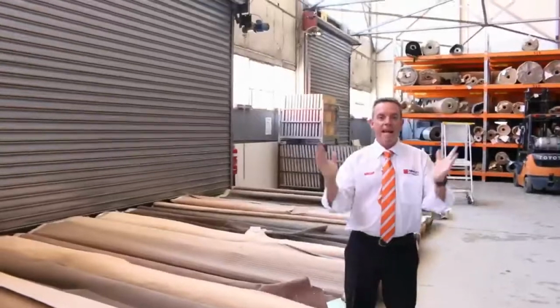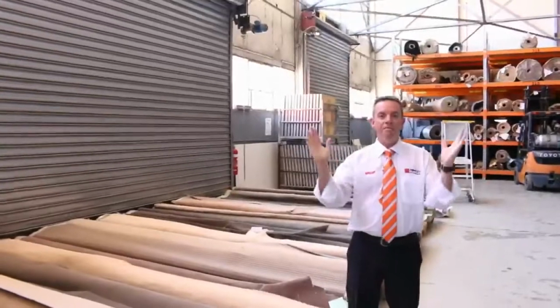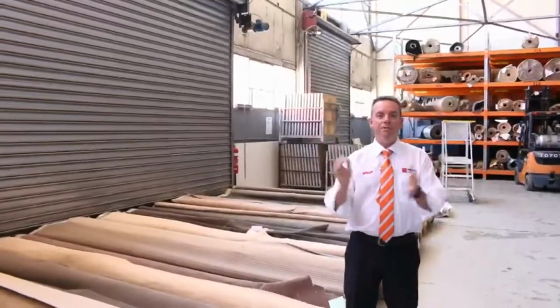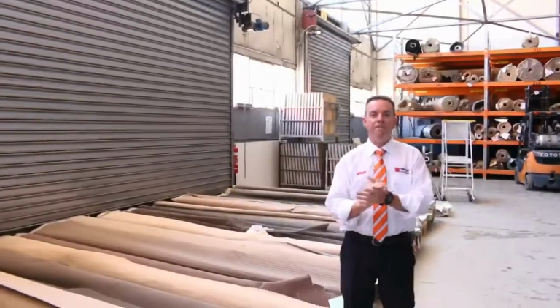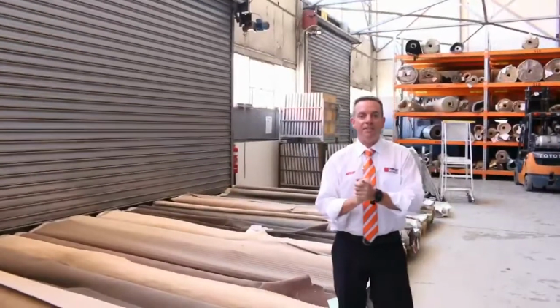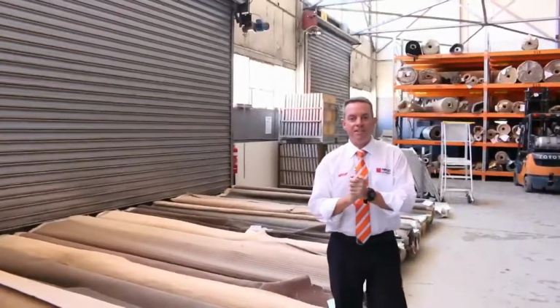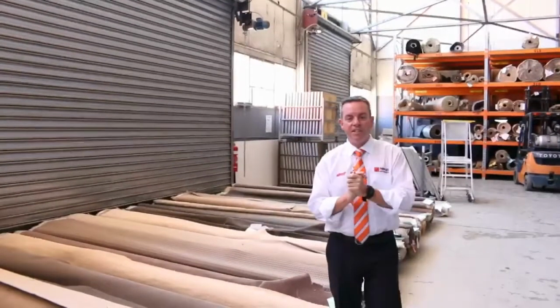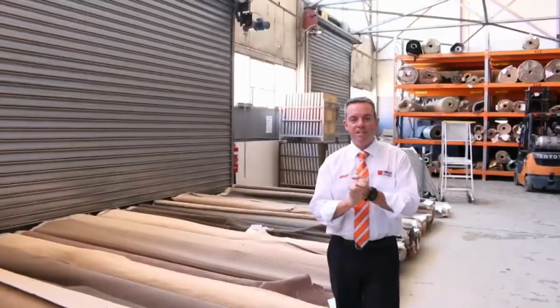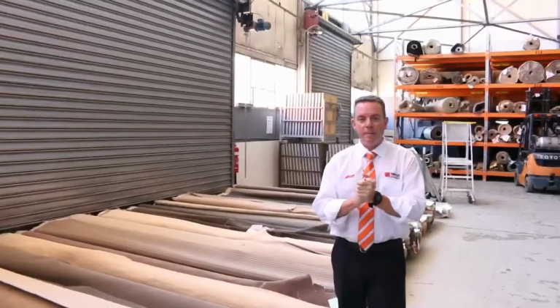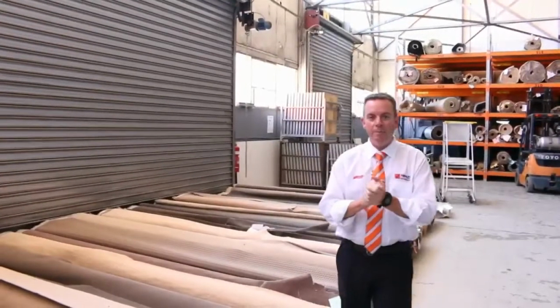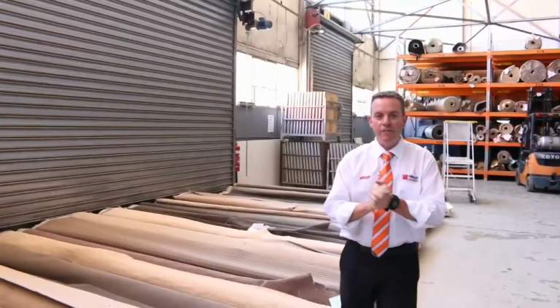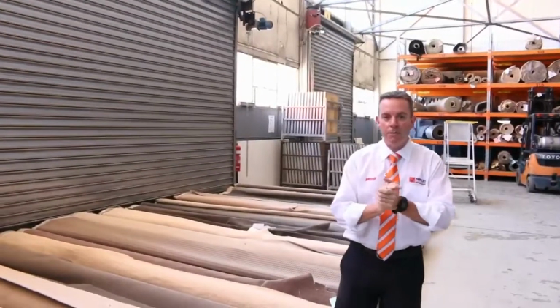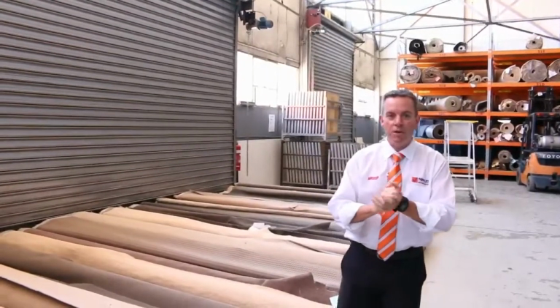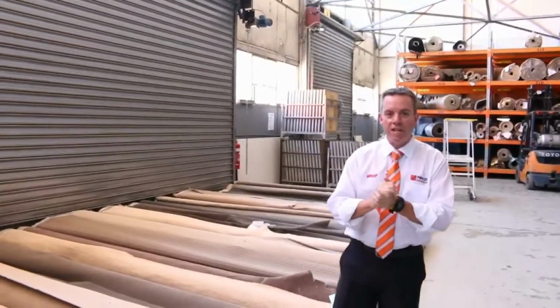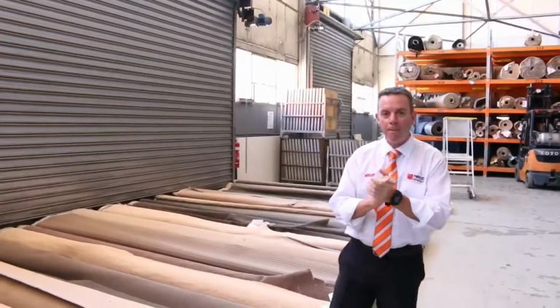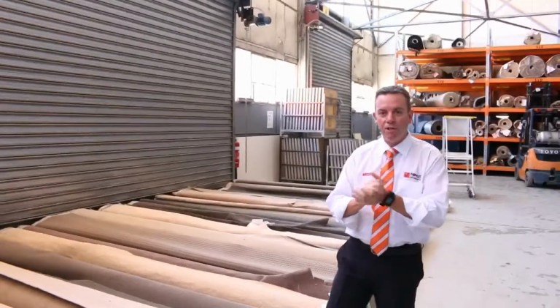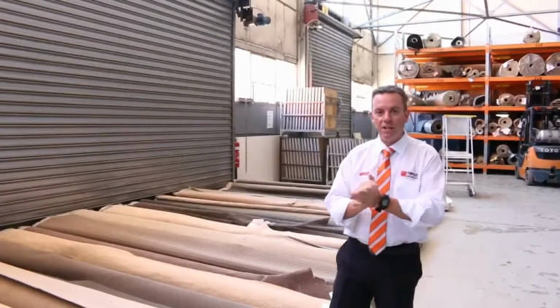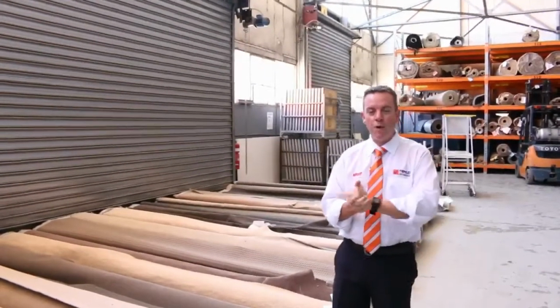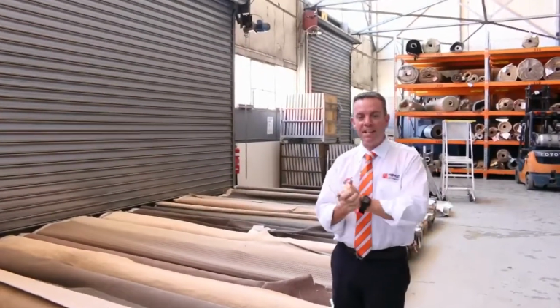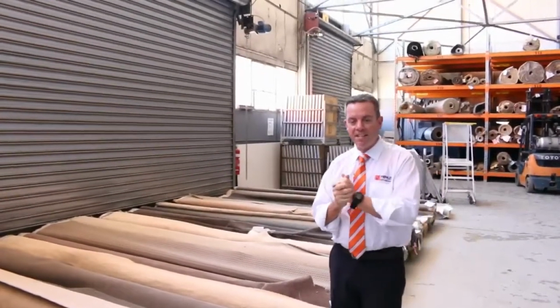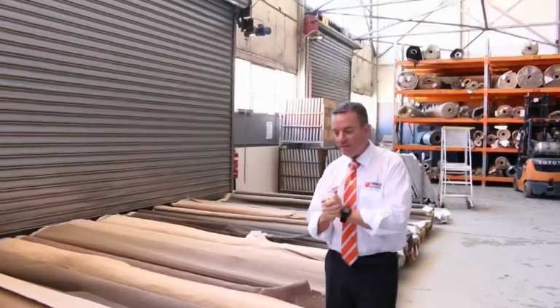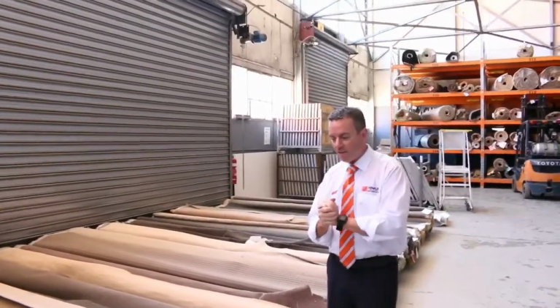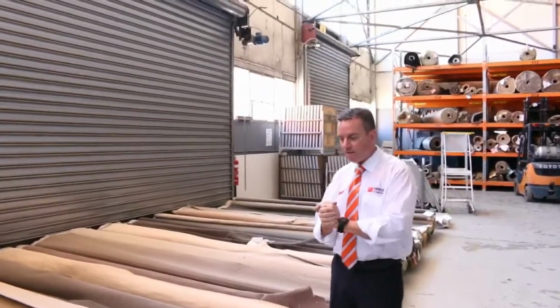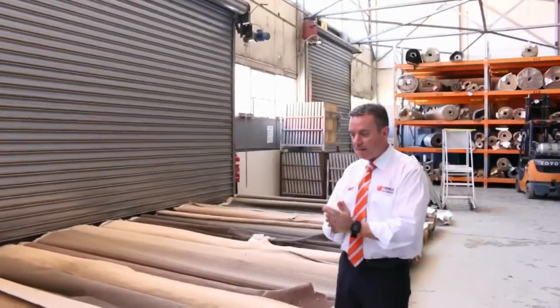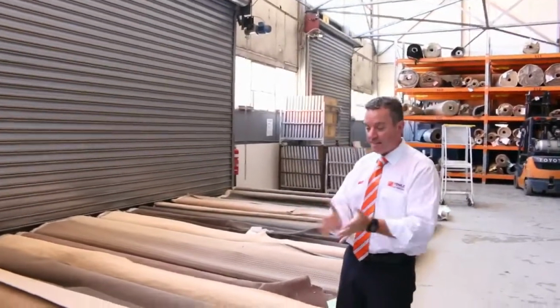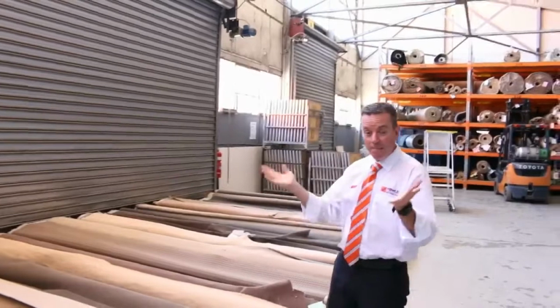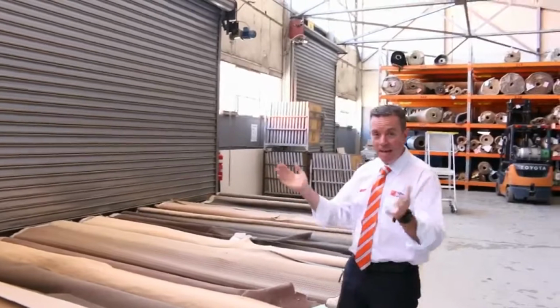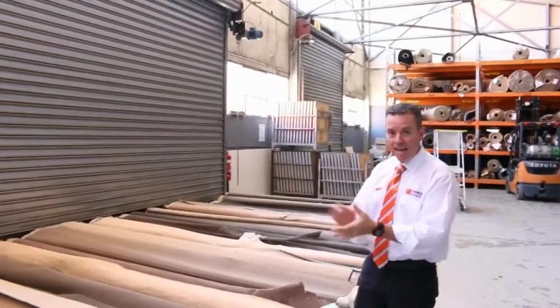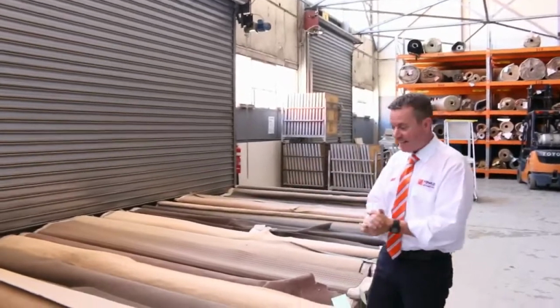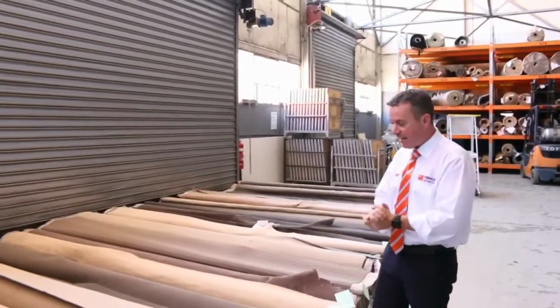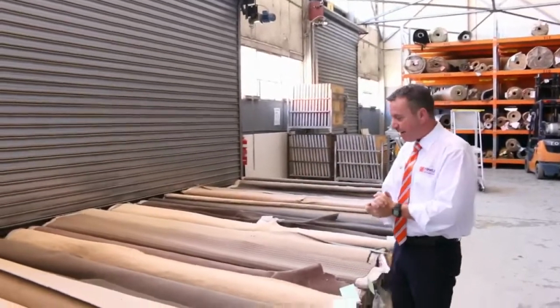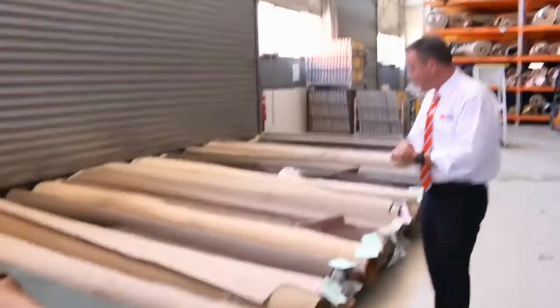G'day, I'm John from Fowls Auction Sales. I'm here to preview tomorrow's carpet auction. It's Wednesday the 7th of December at 10am.